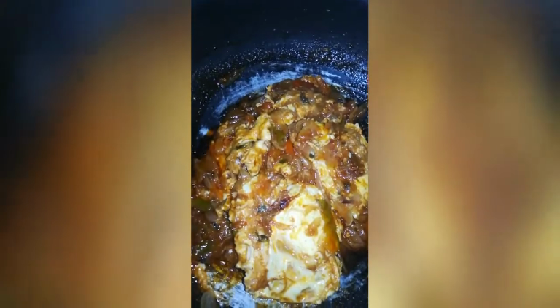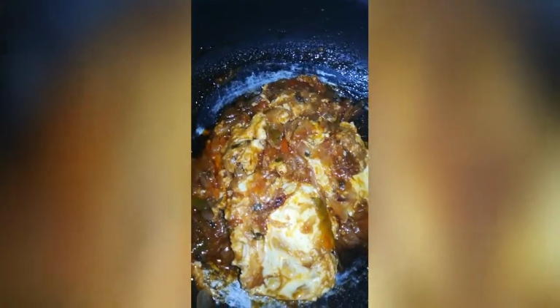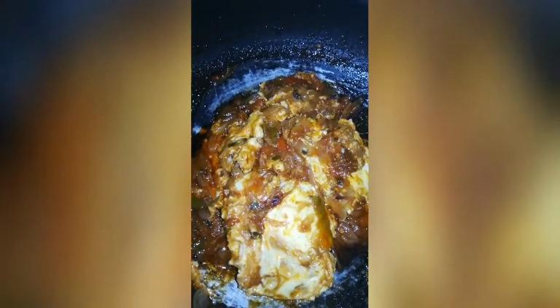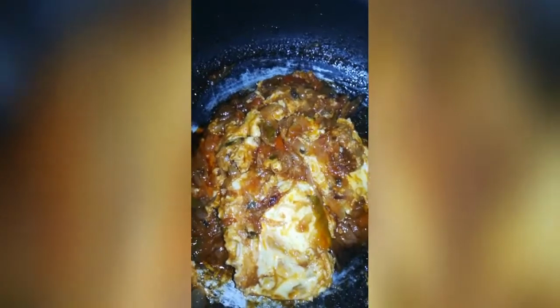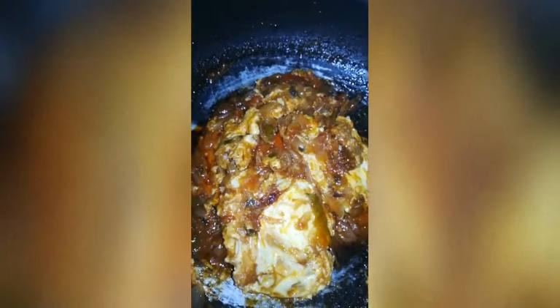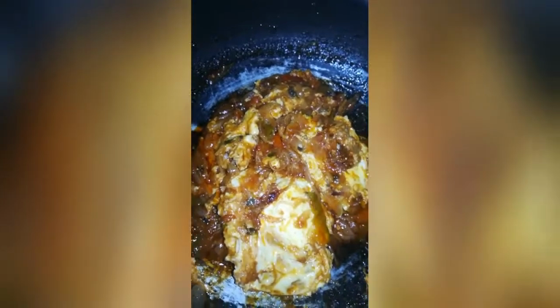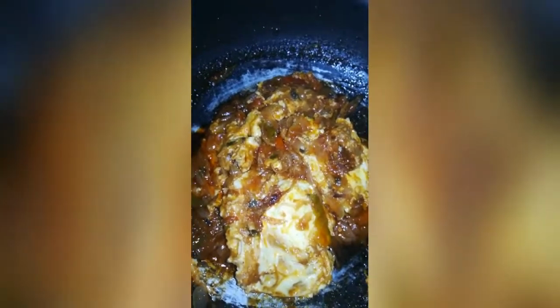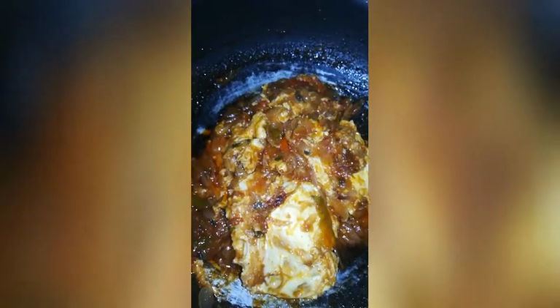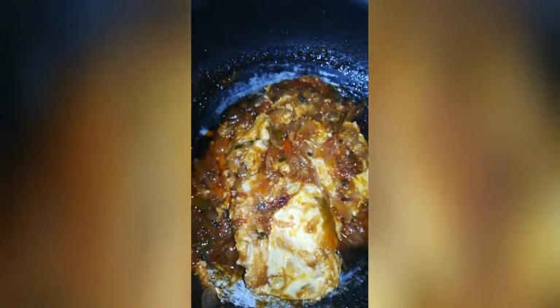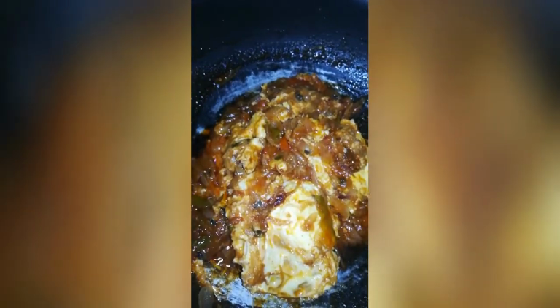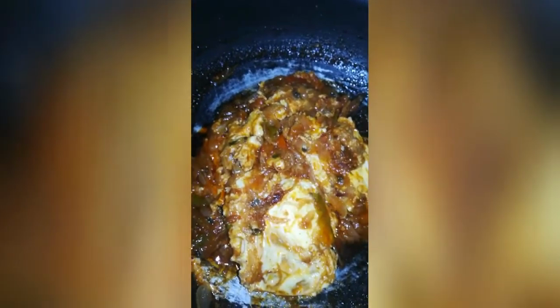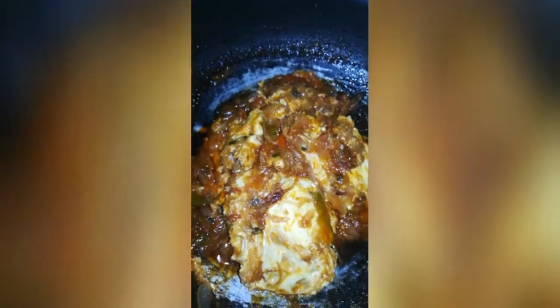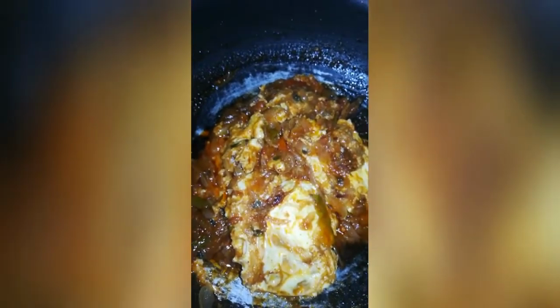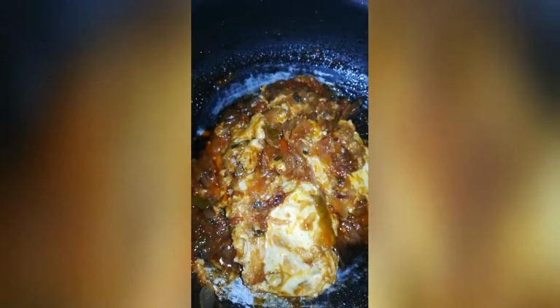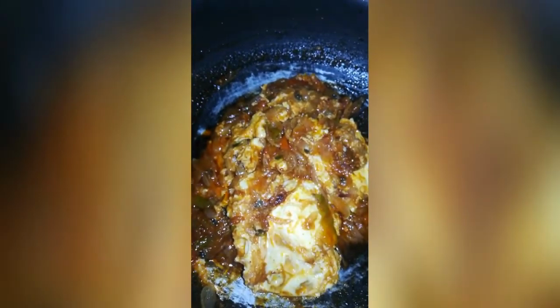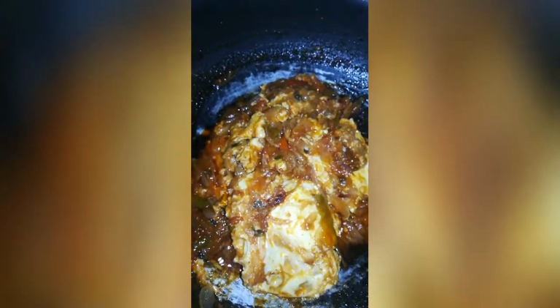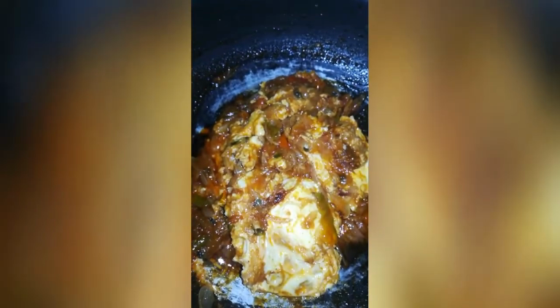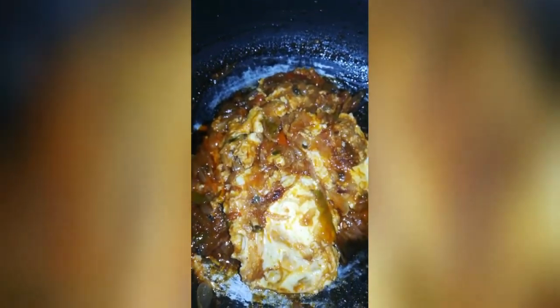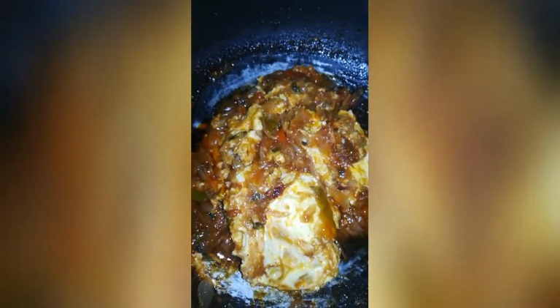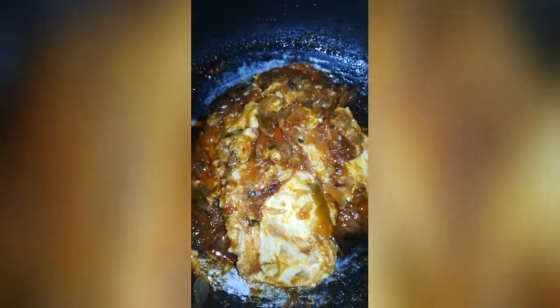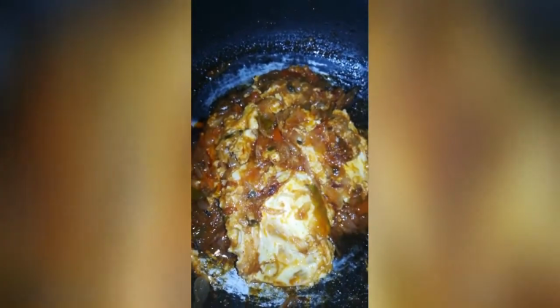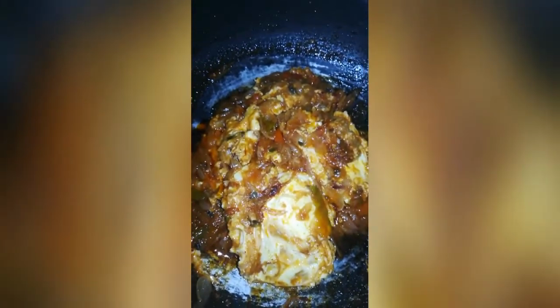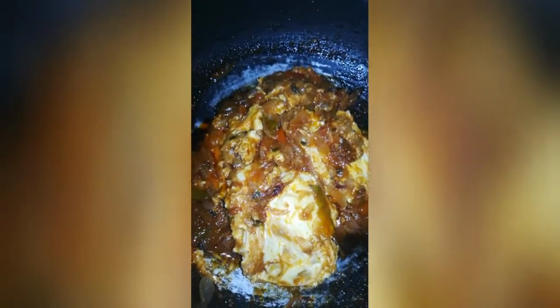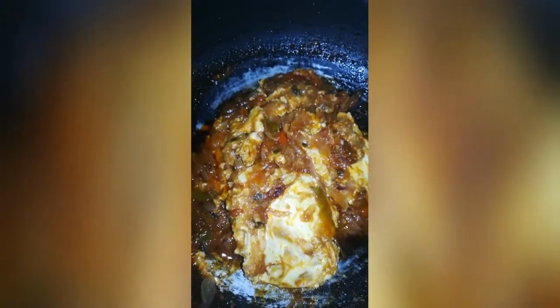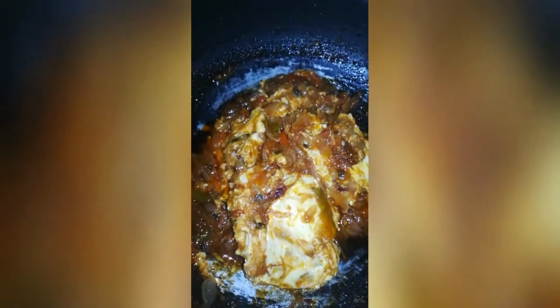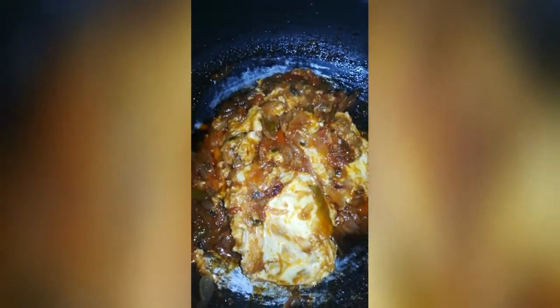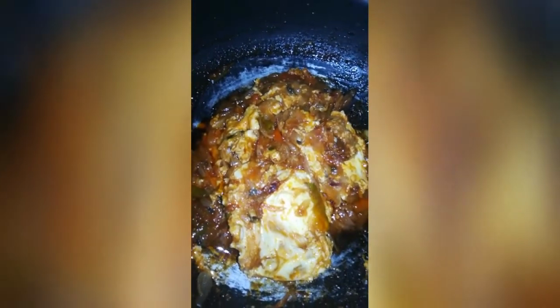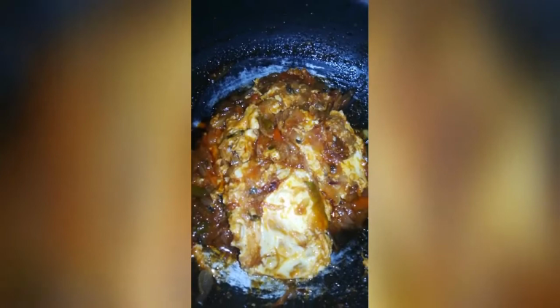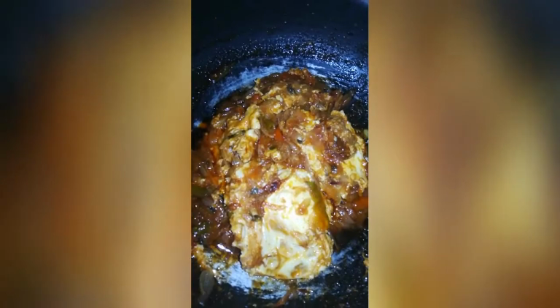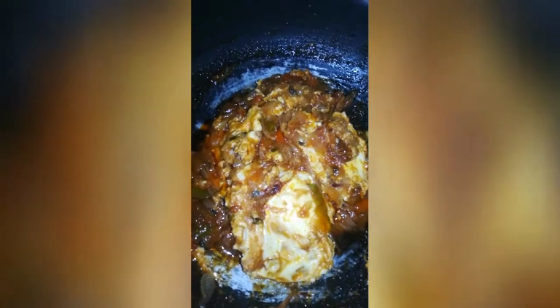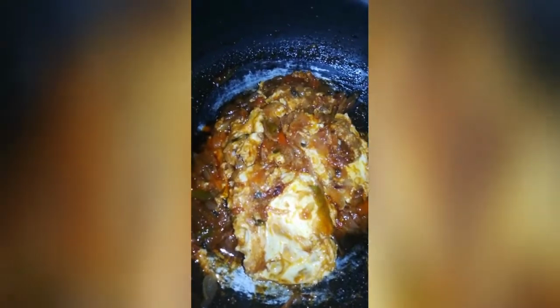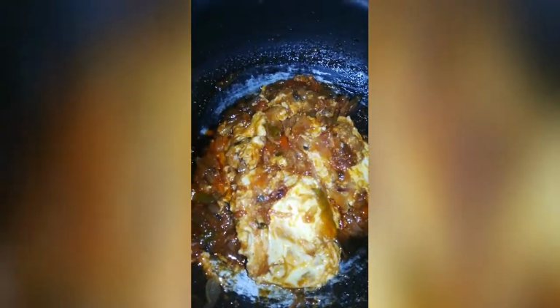Now, it's time to add the potatoes. I'll cook it and turn it again. We'll cook it a little more.